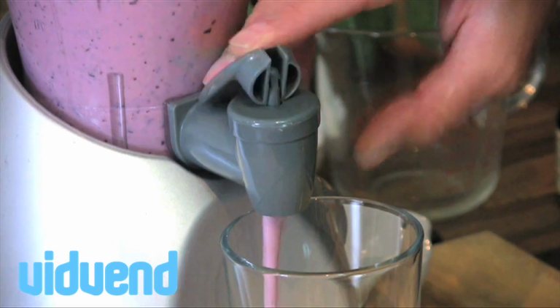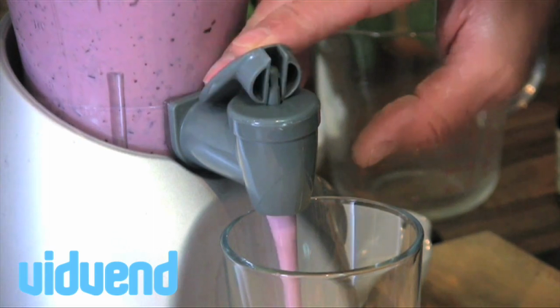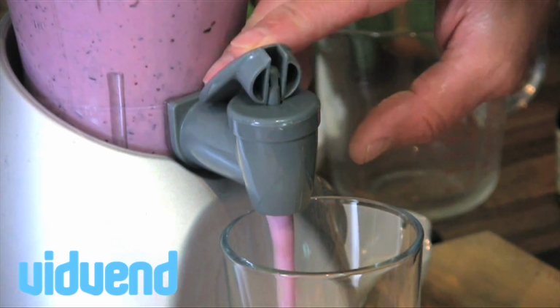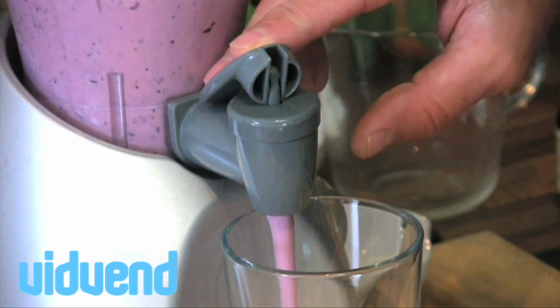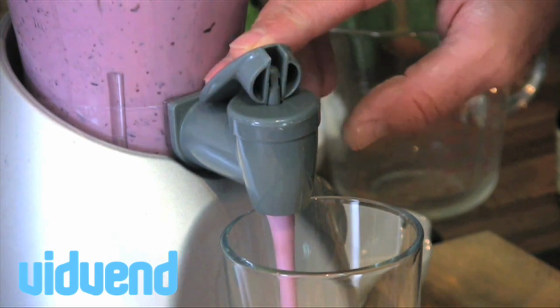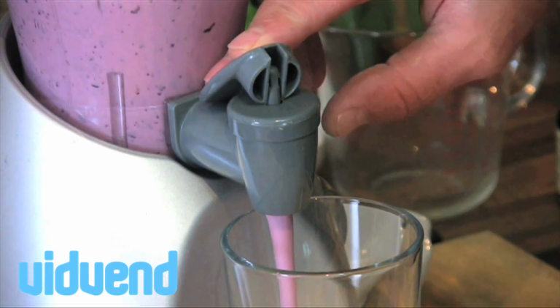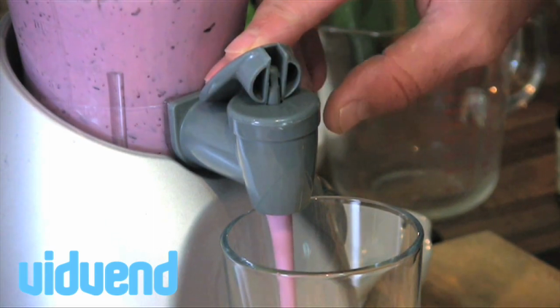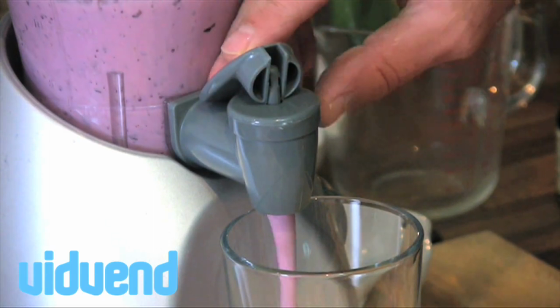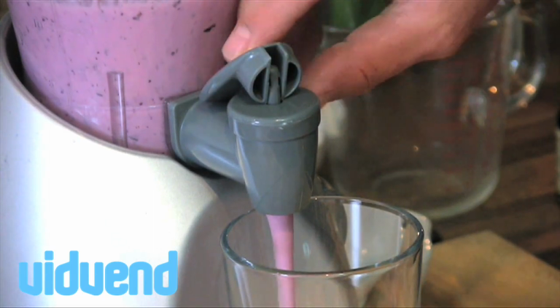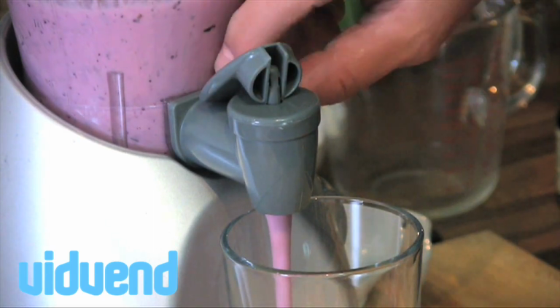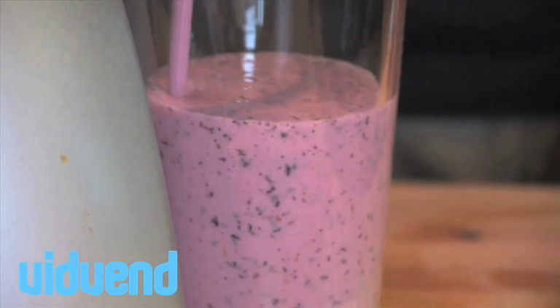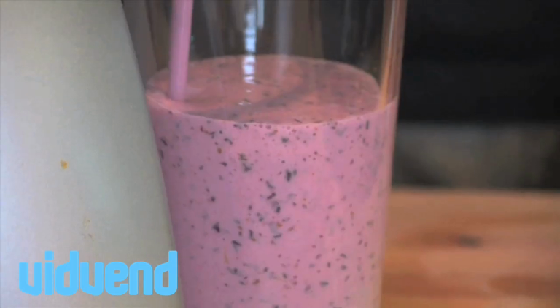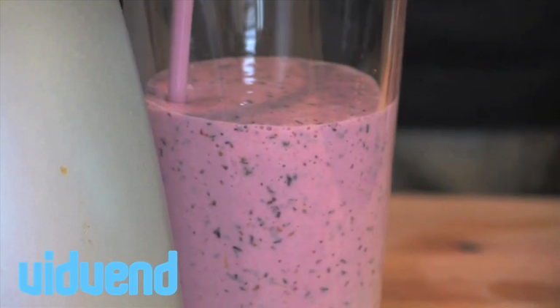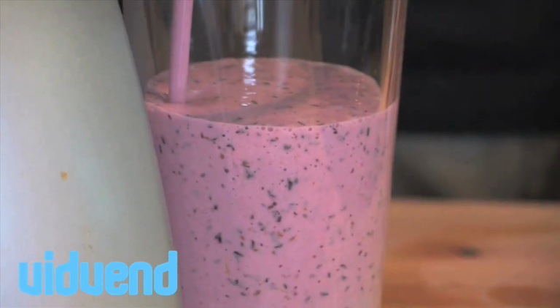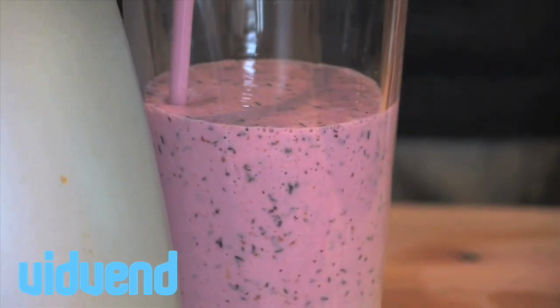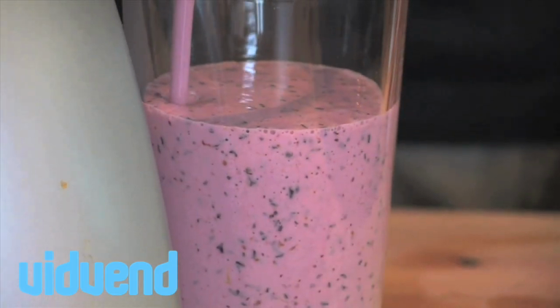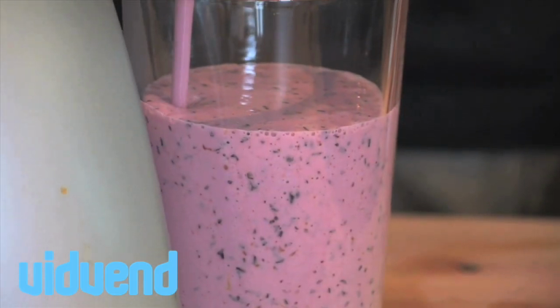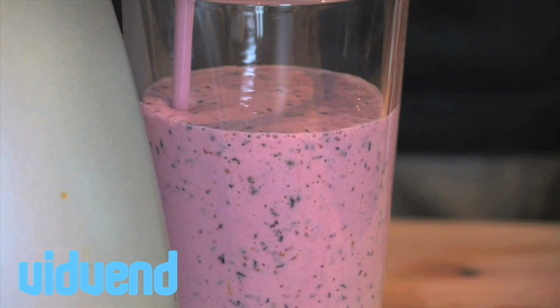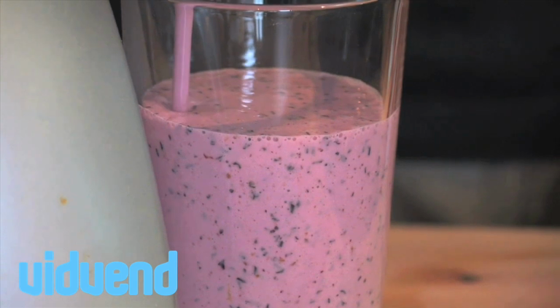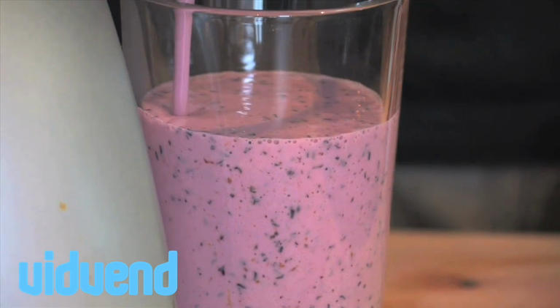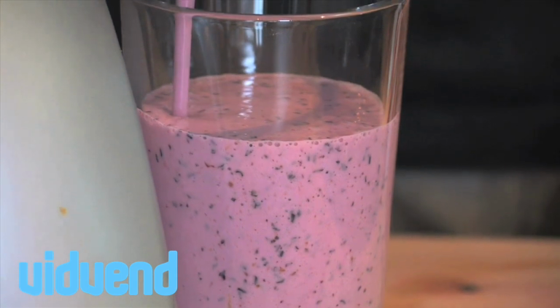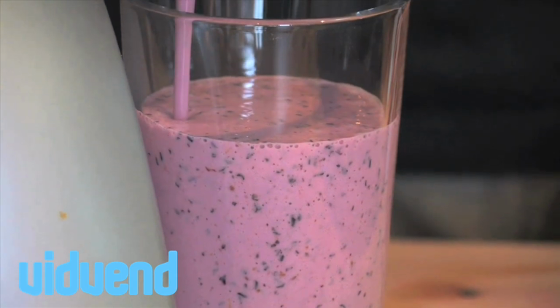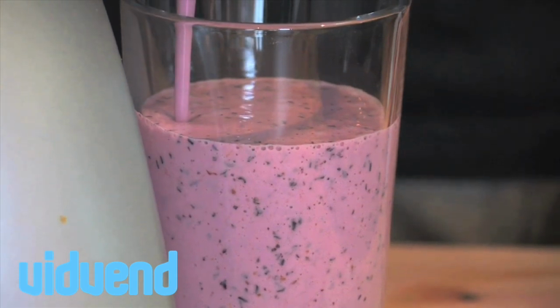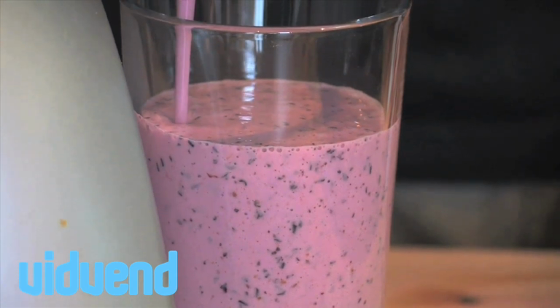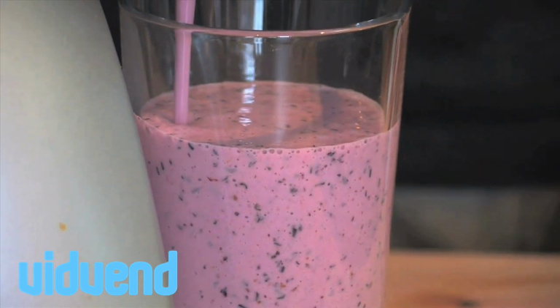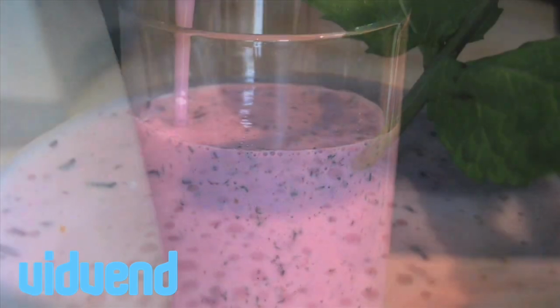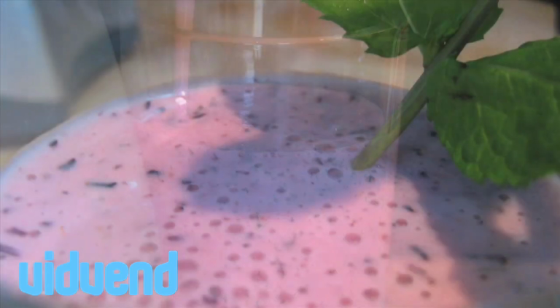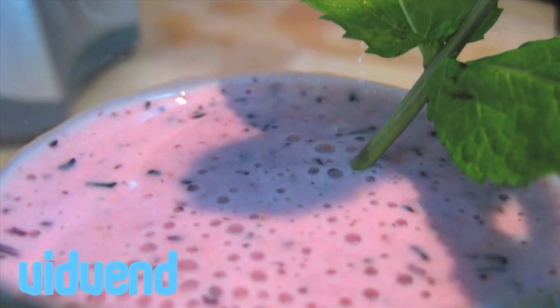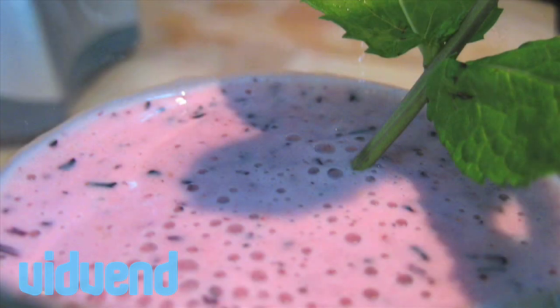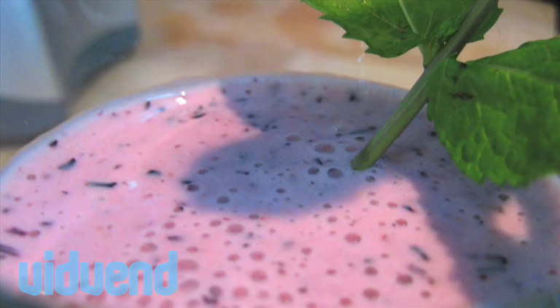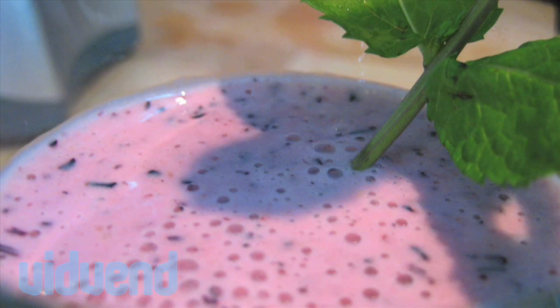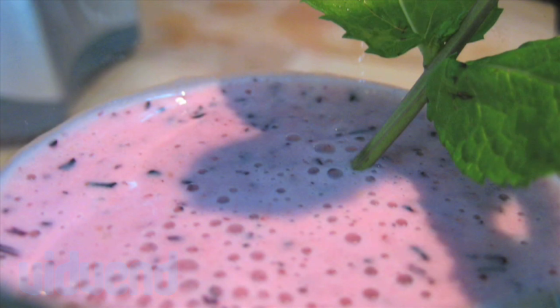If you want to strain out the little bits, by all means strain them out — but that's where all the goodness is. It's an absolutely gorgeous blueberry heaven smoothie.